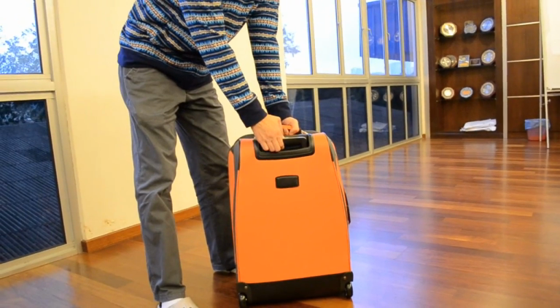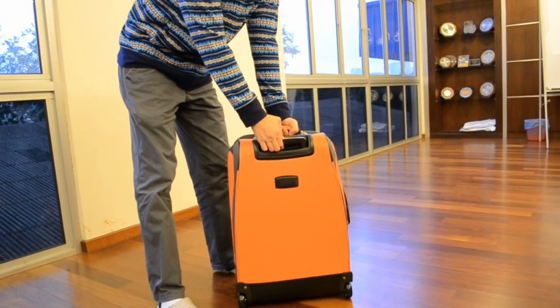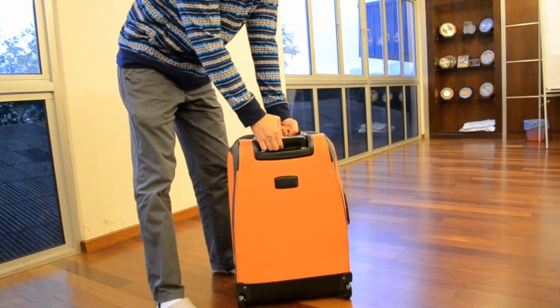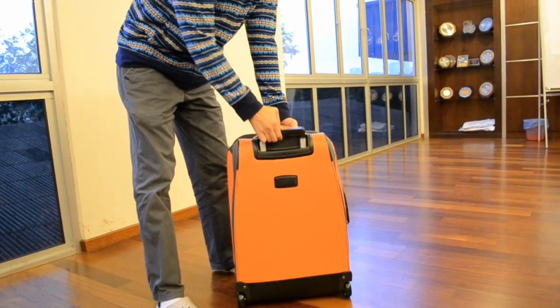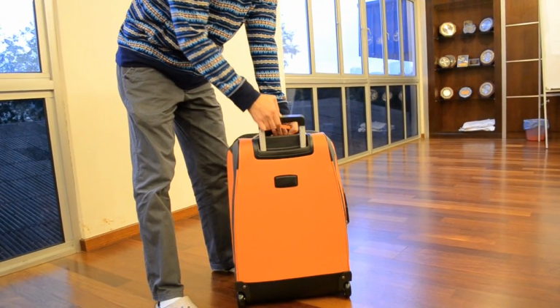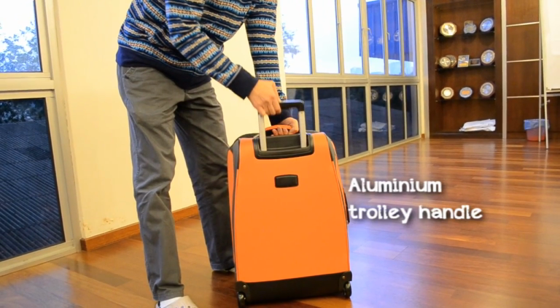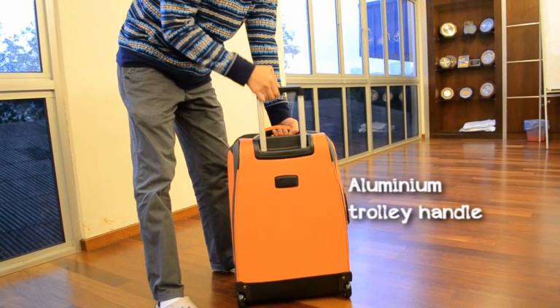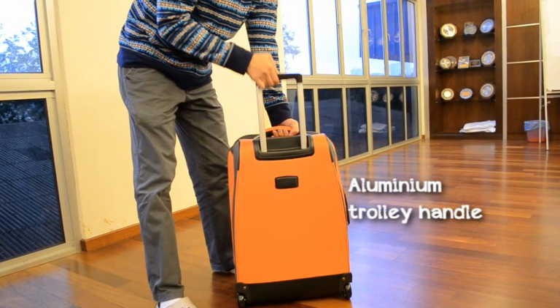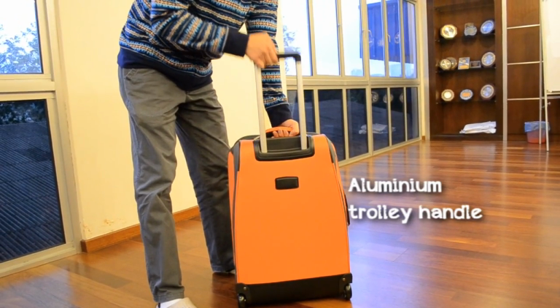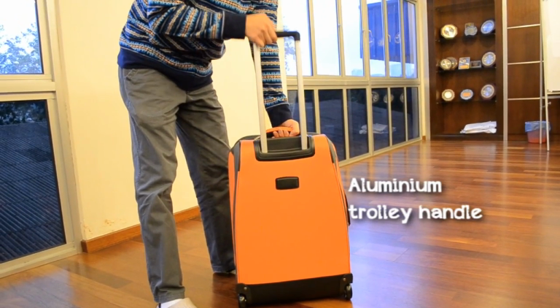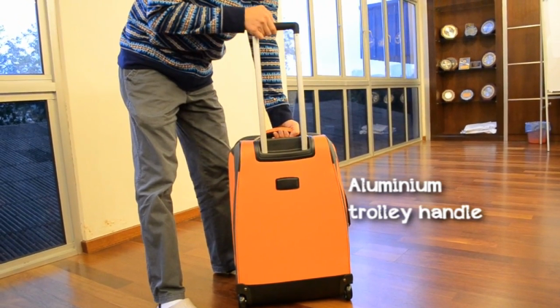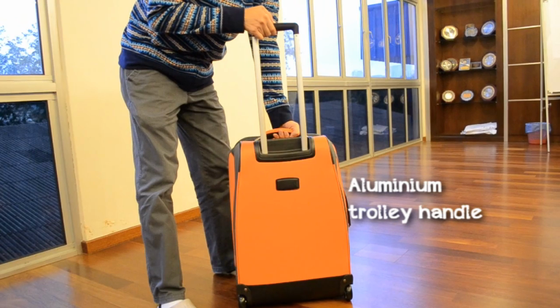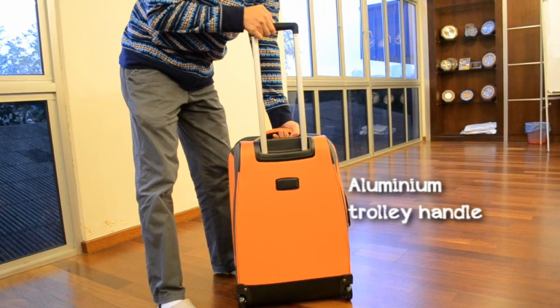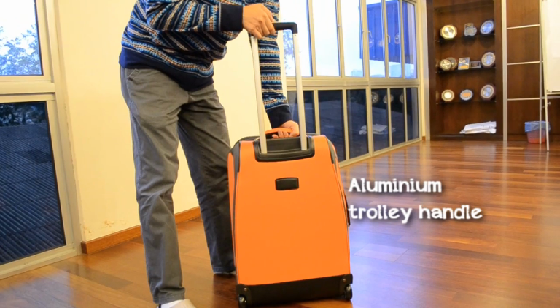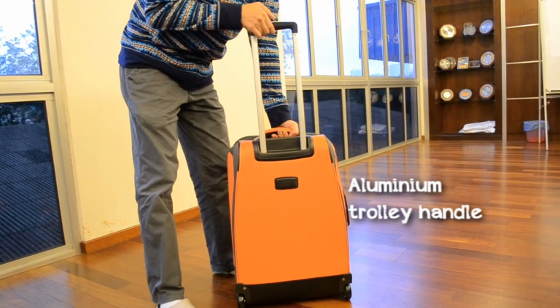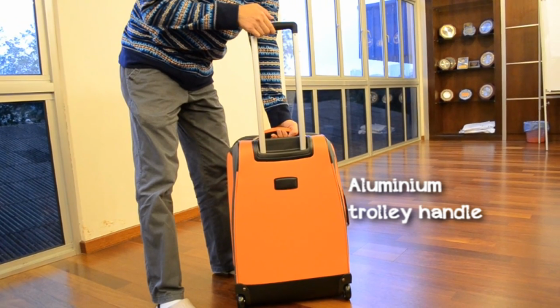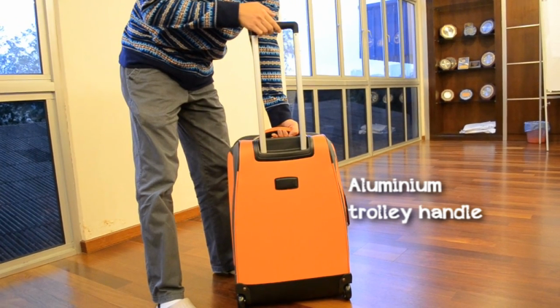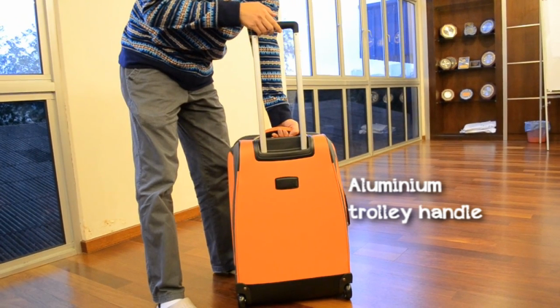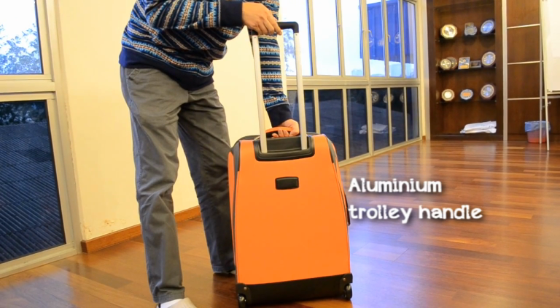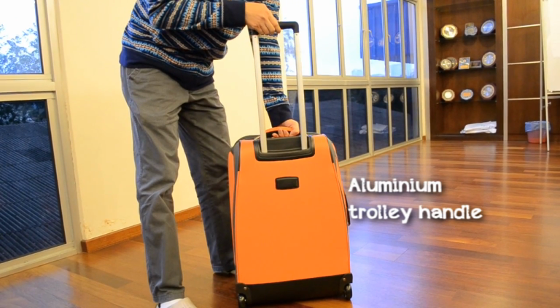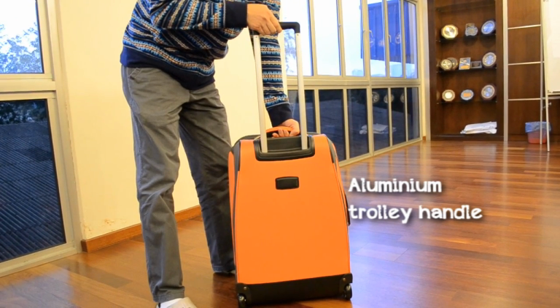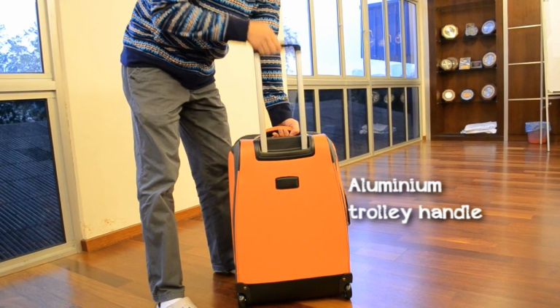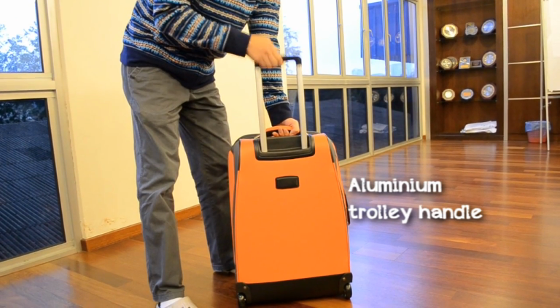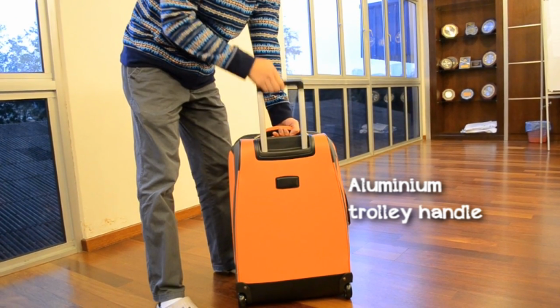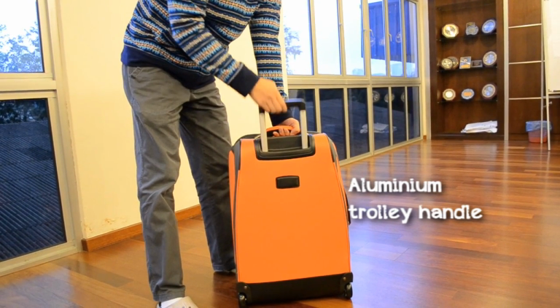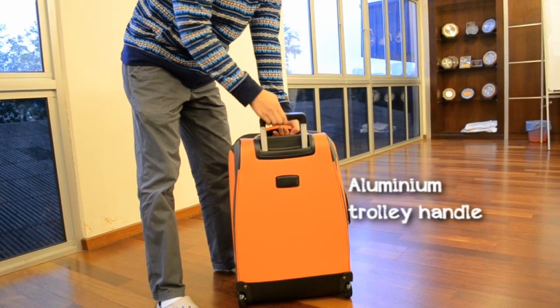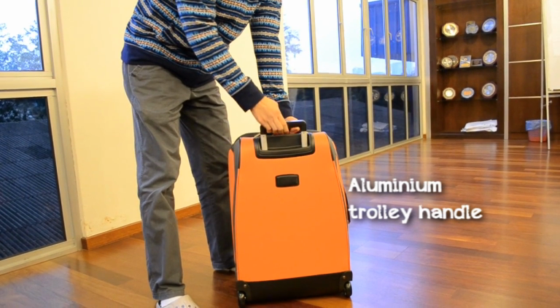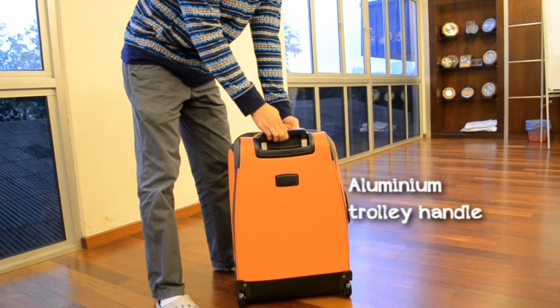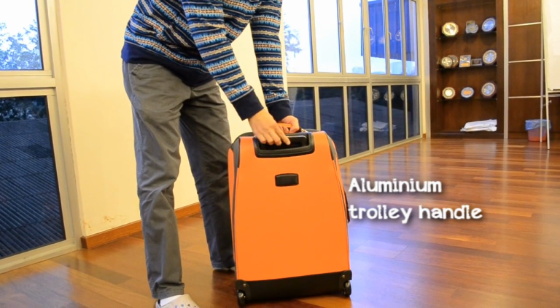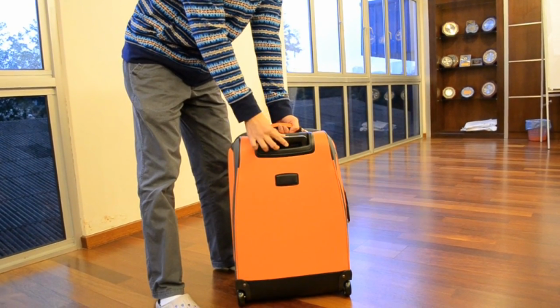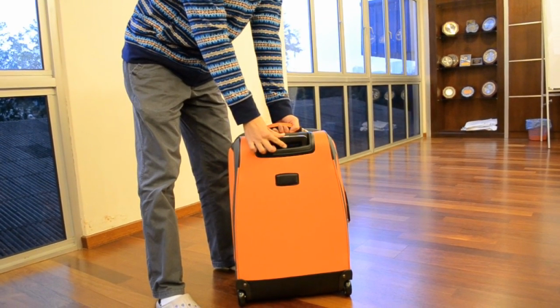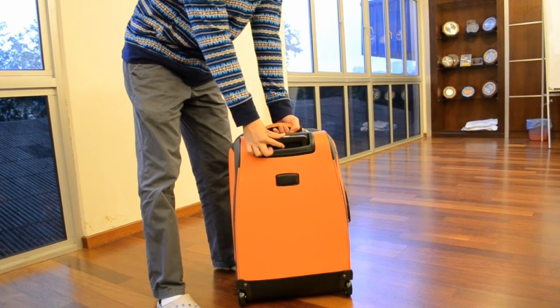It has an aluminum telescopic handle — you can pull it out and also push it back, like this.